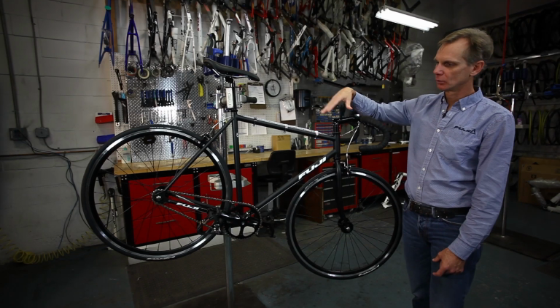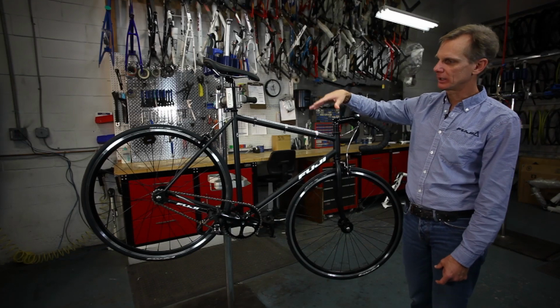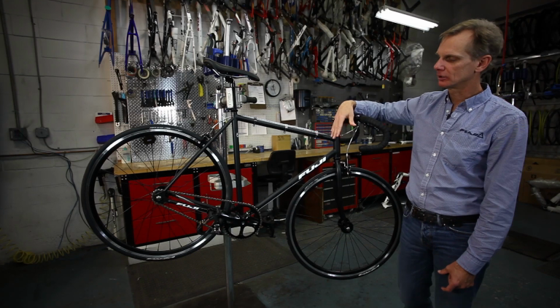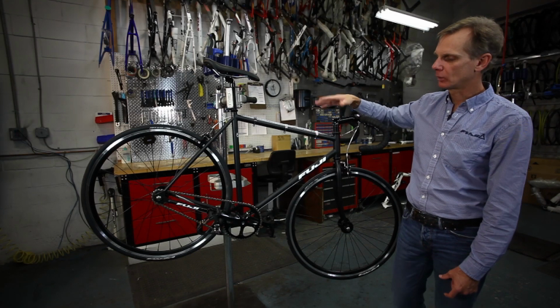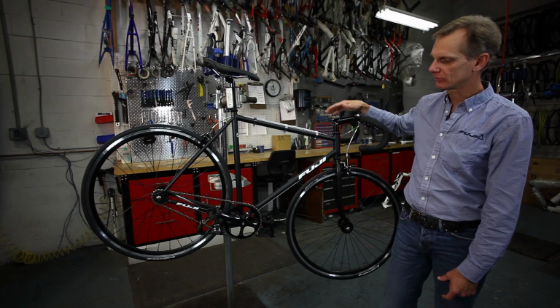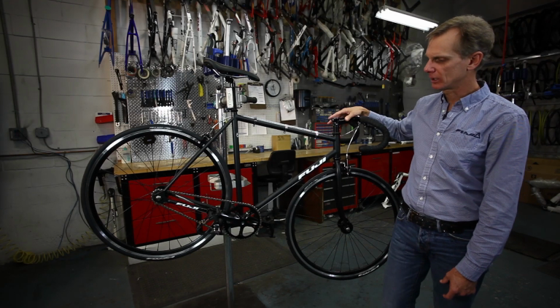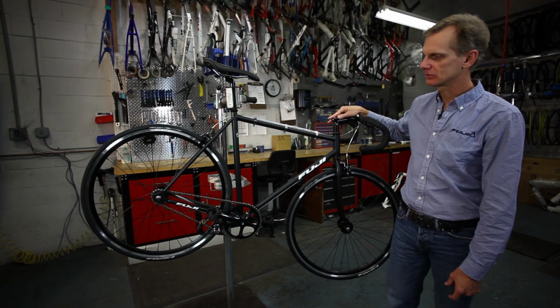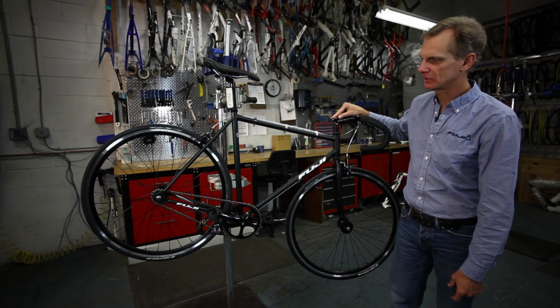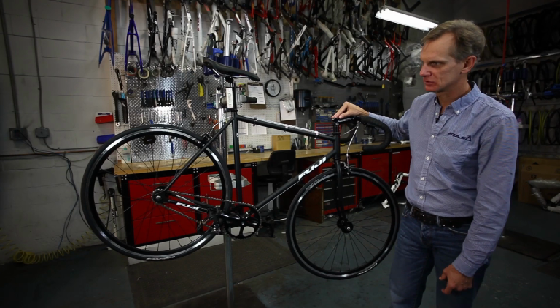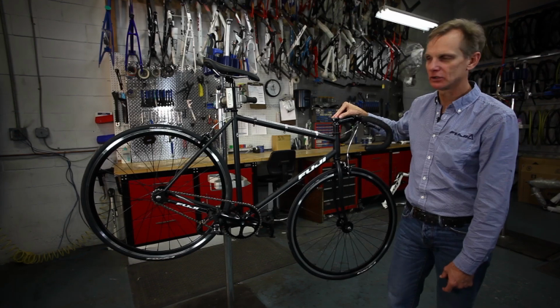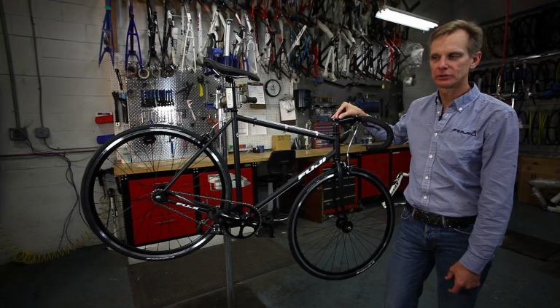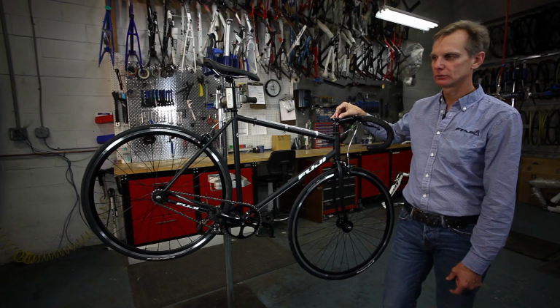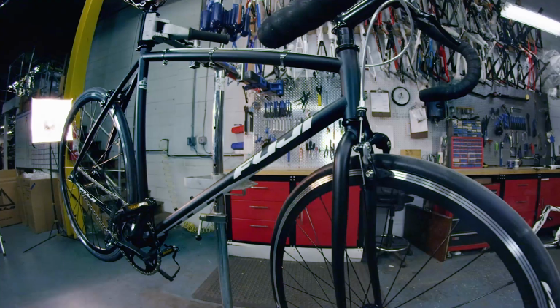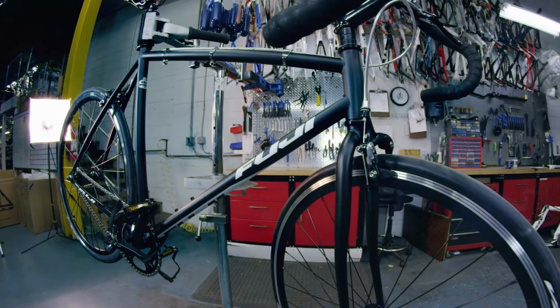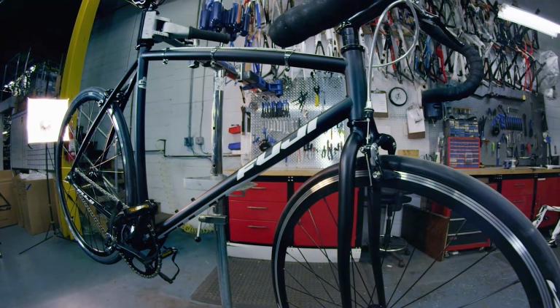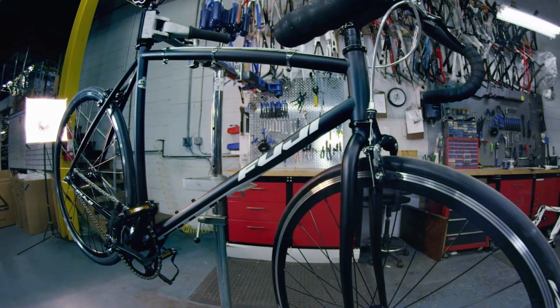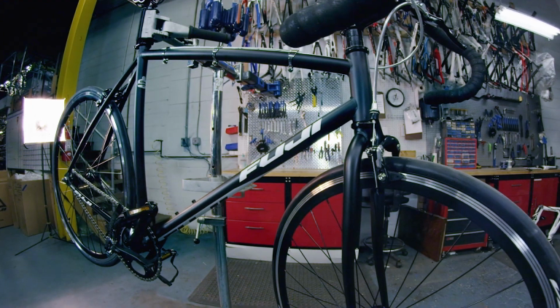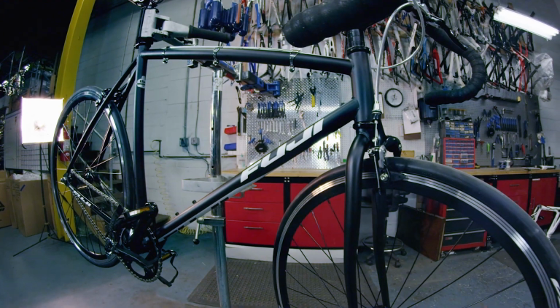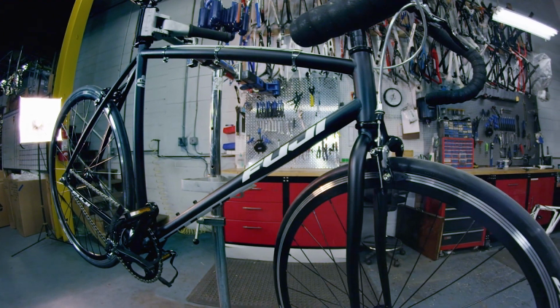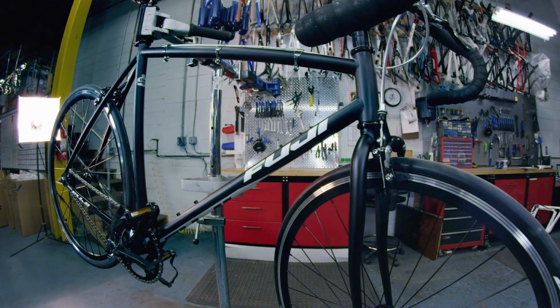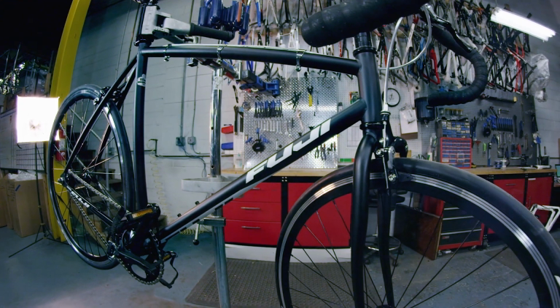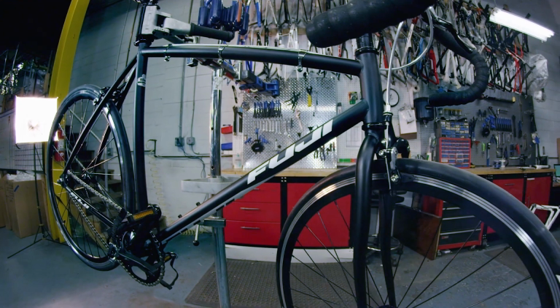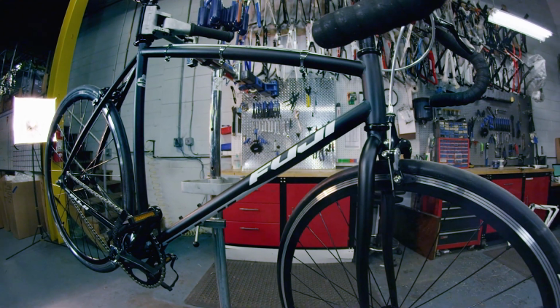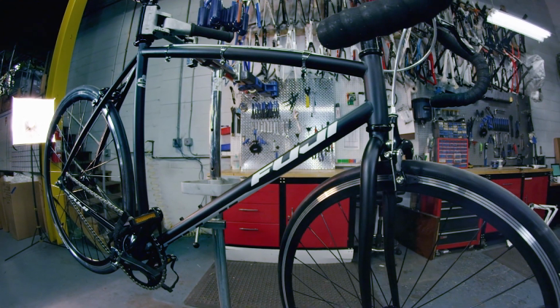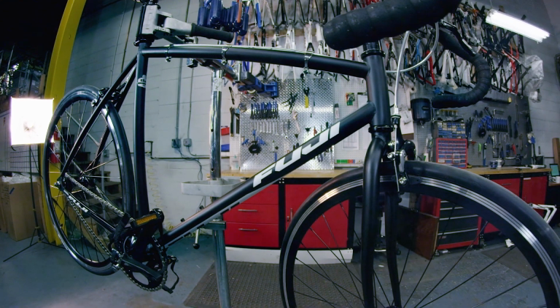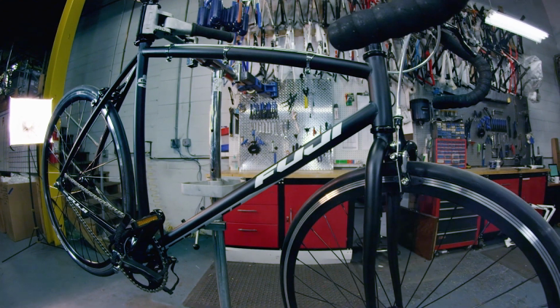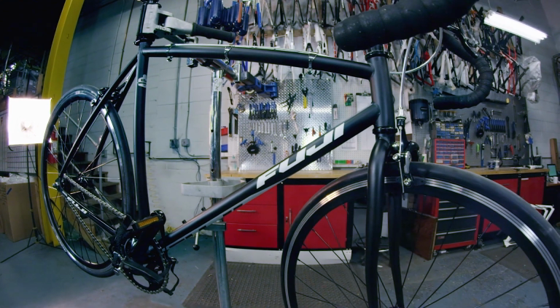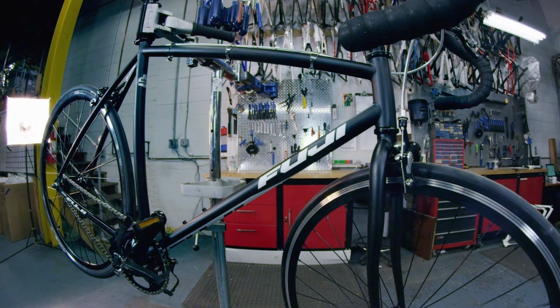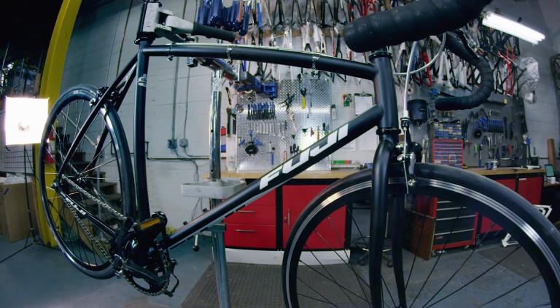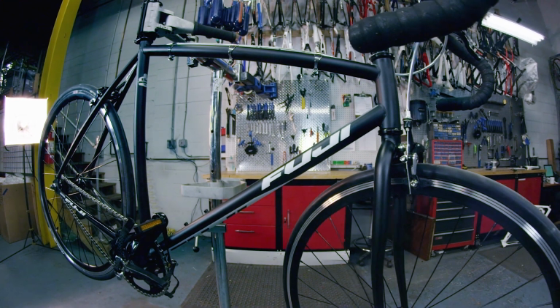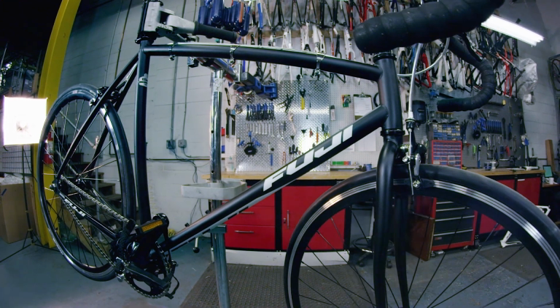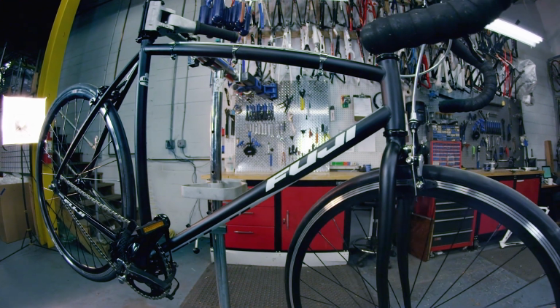We make it in a wide variety of sizes also — 700c wheel, and we also make a small version with 650c wheels.